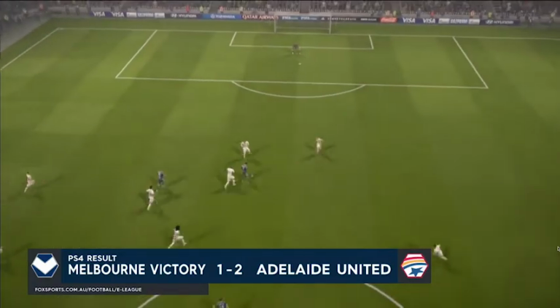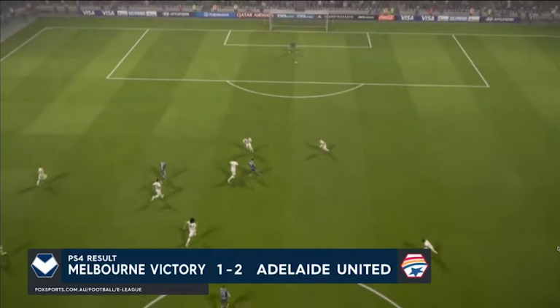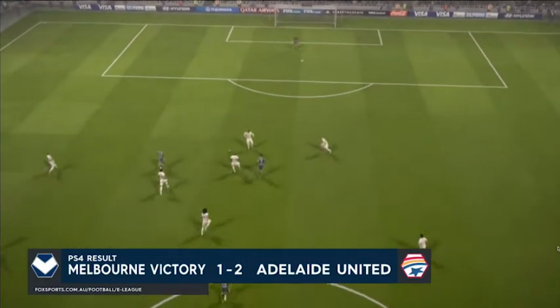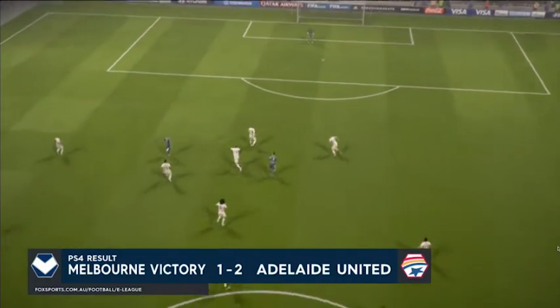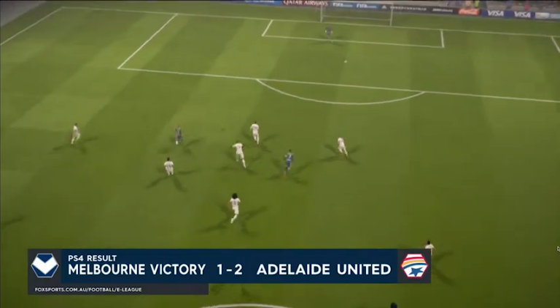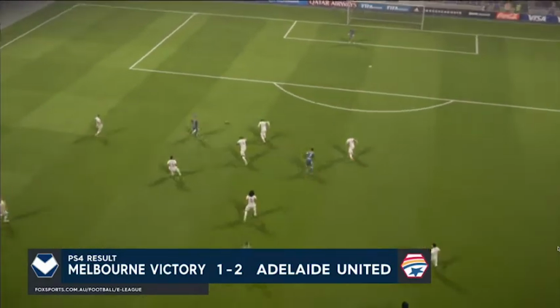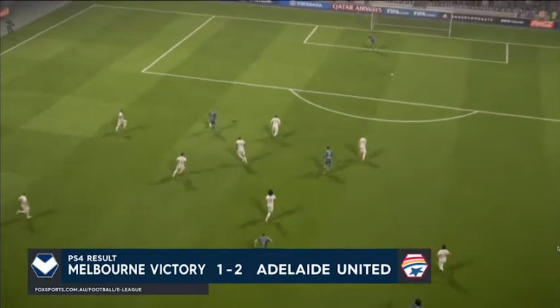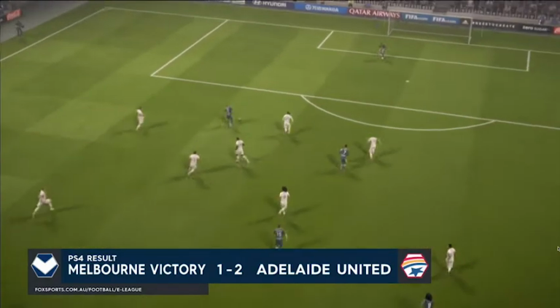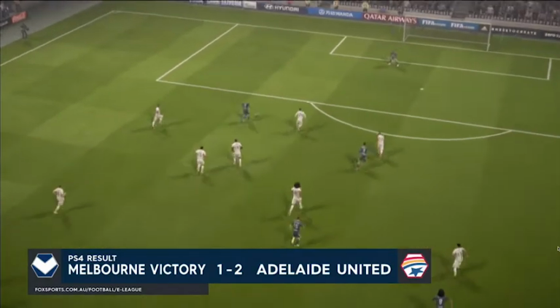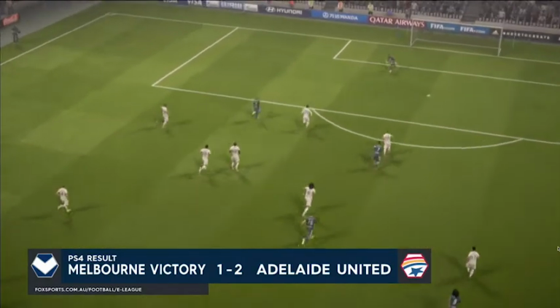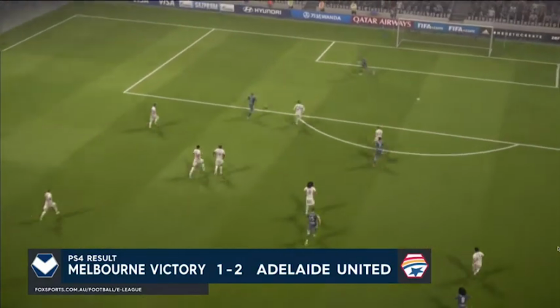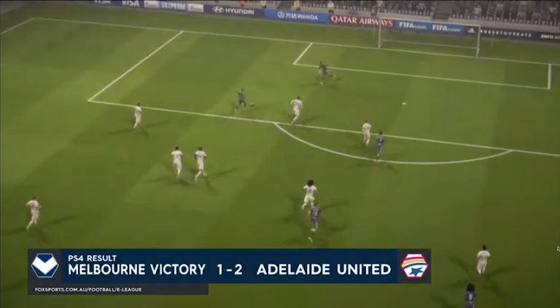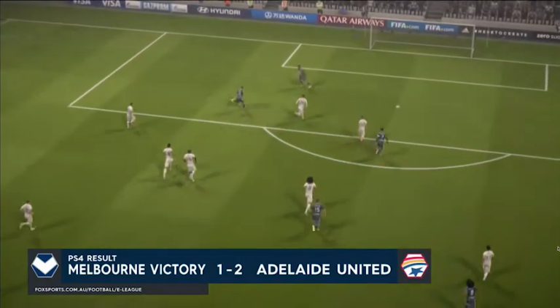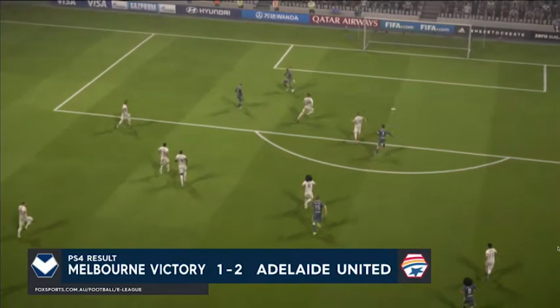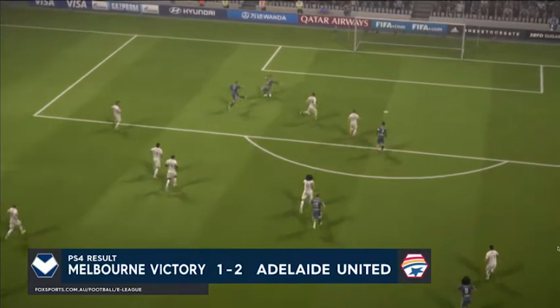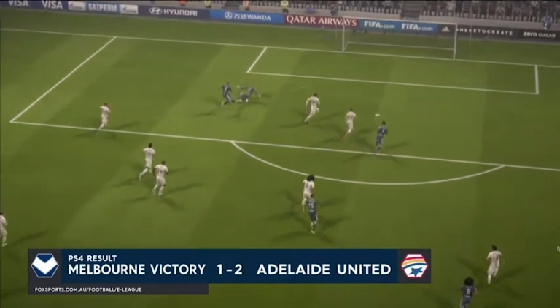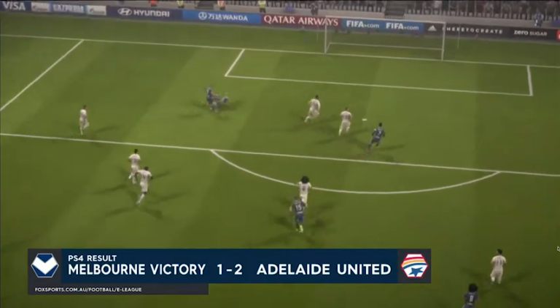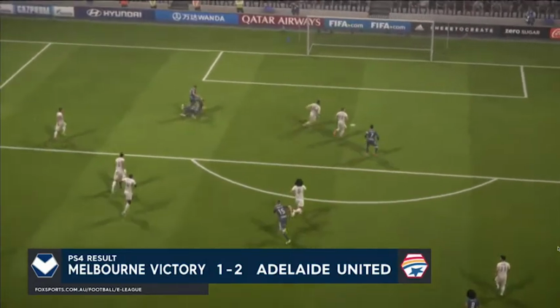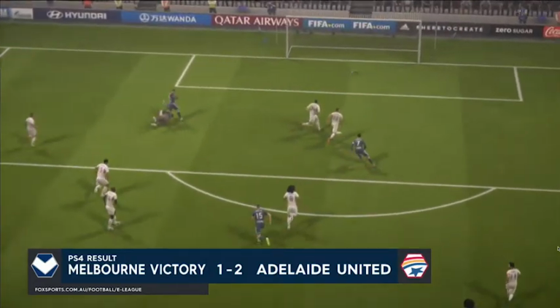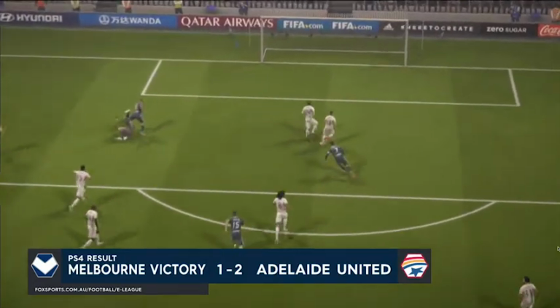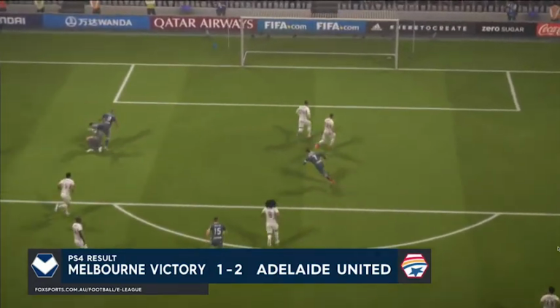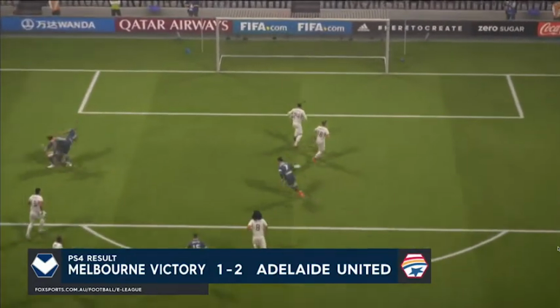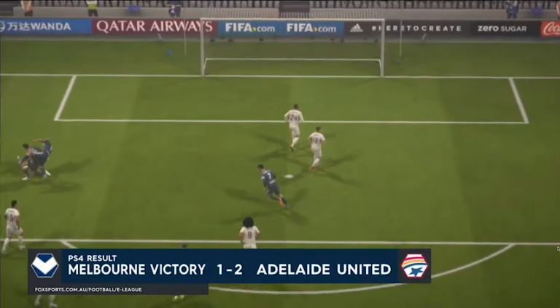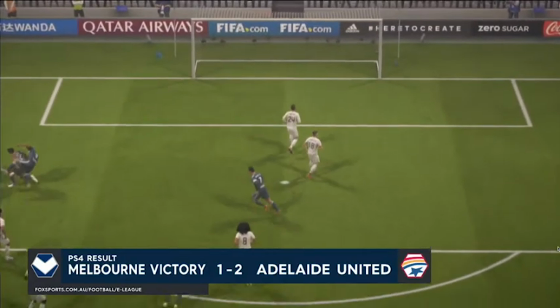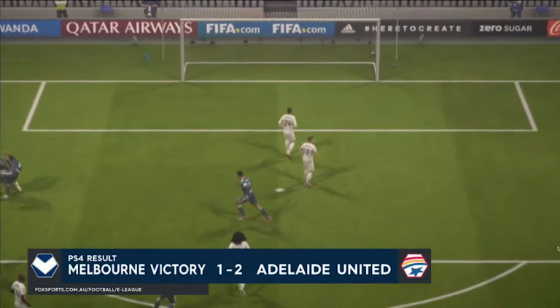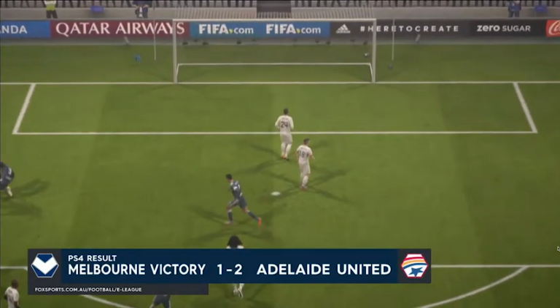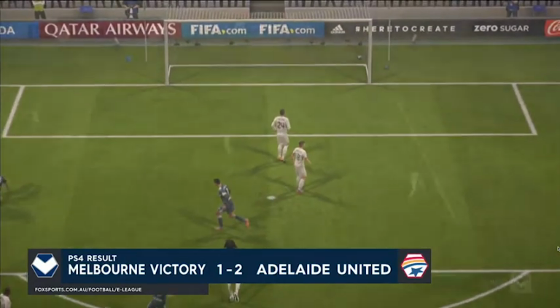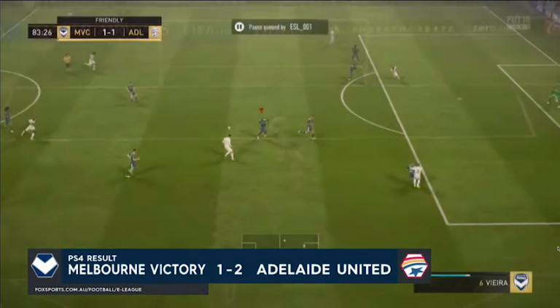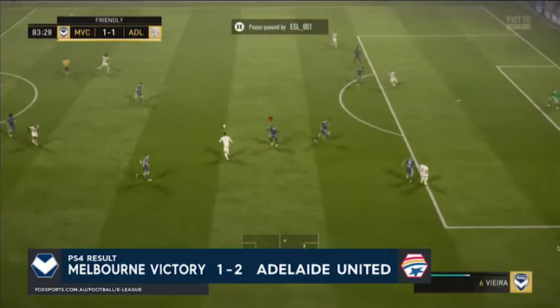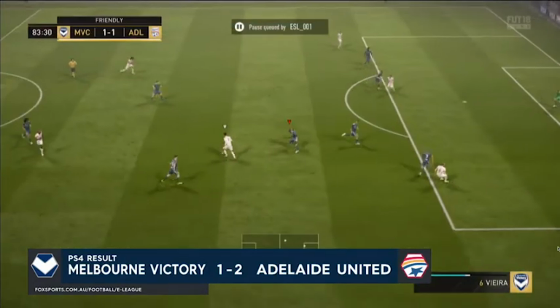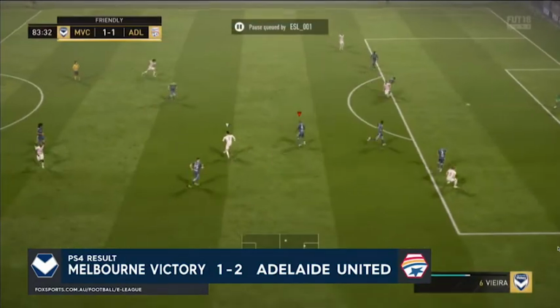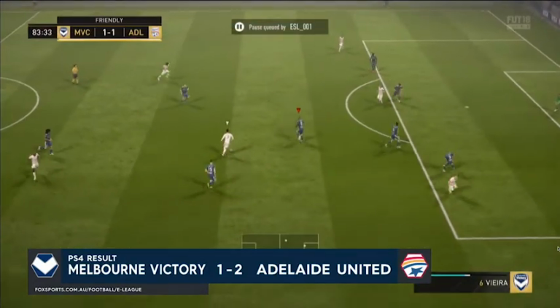Melbourne Victory responded. Moe, with Ronaldo, dragged away the defender and sent through the other Ronaldo, and that's a fantastic finish in the bottom corner.